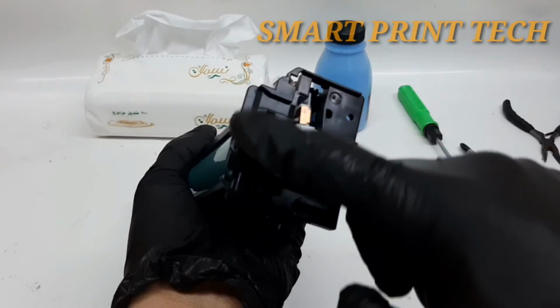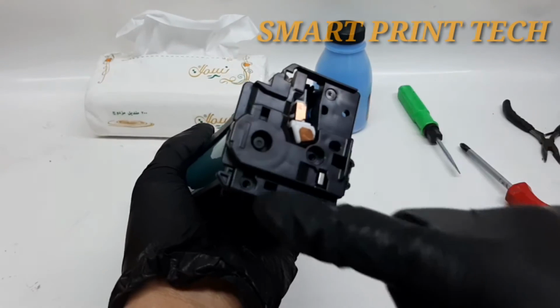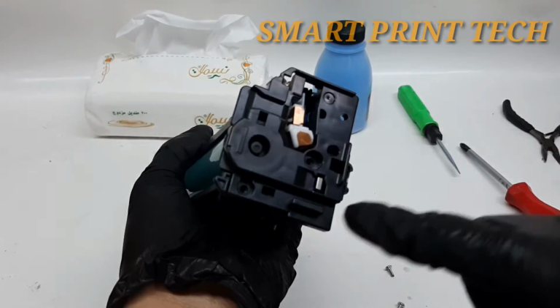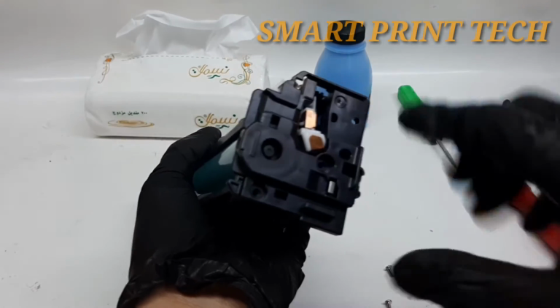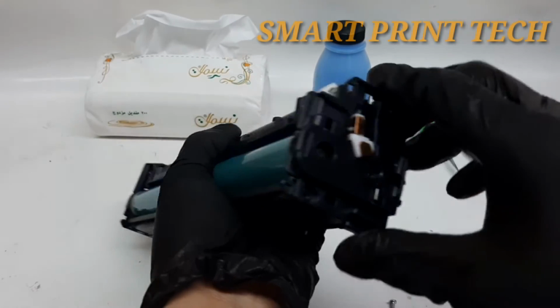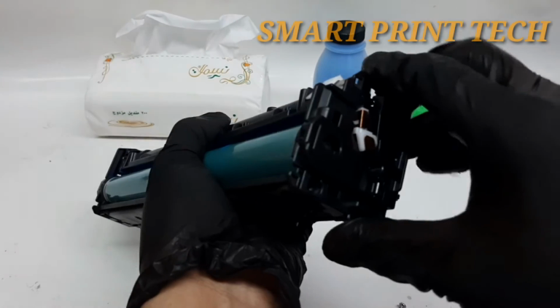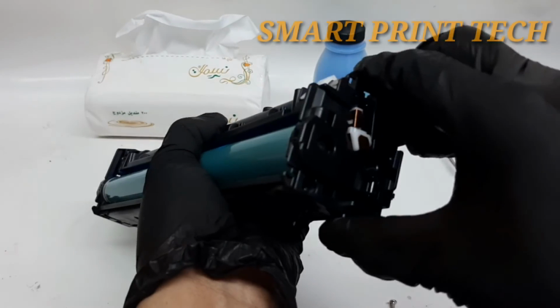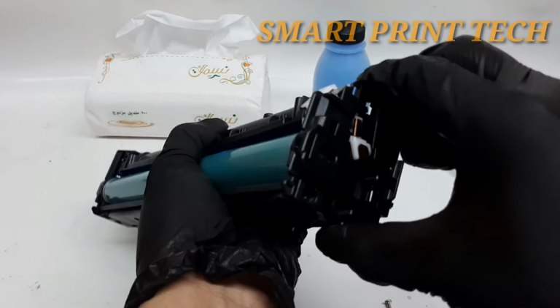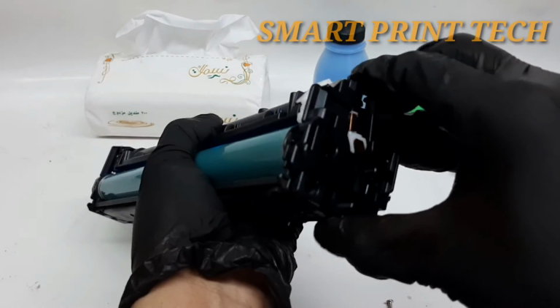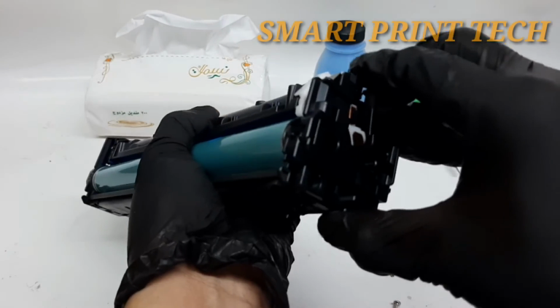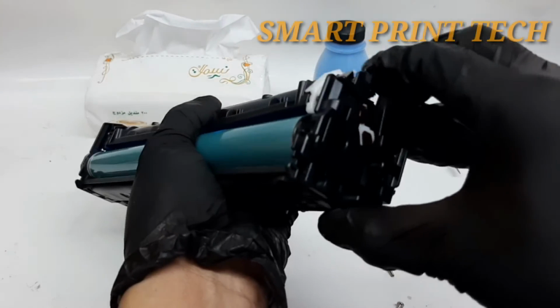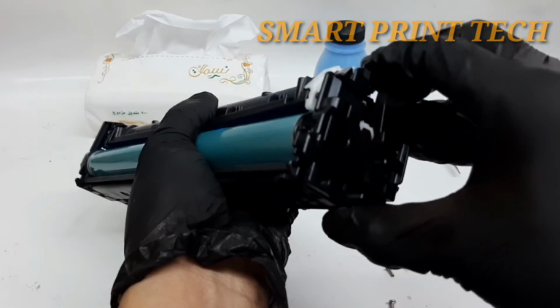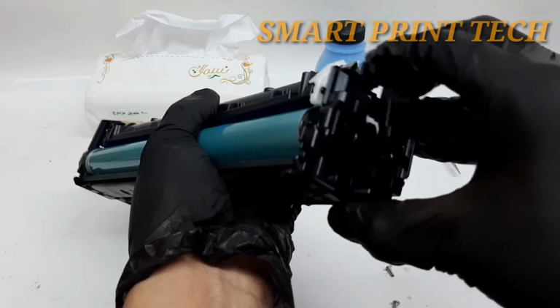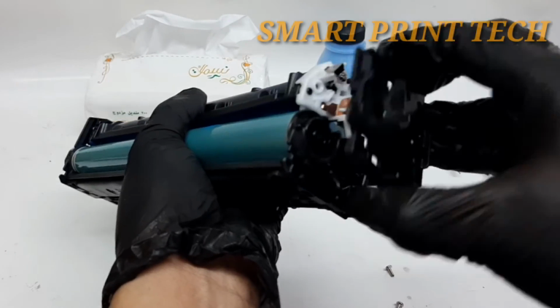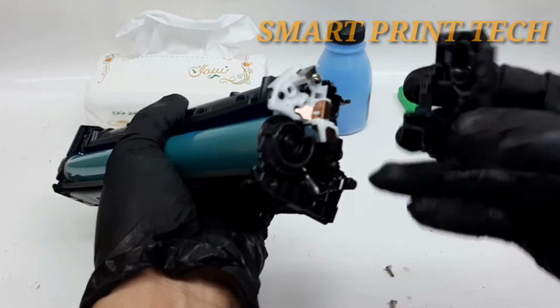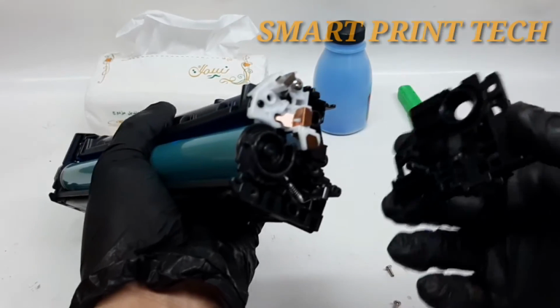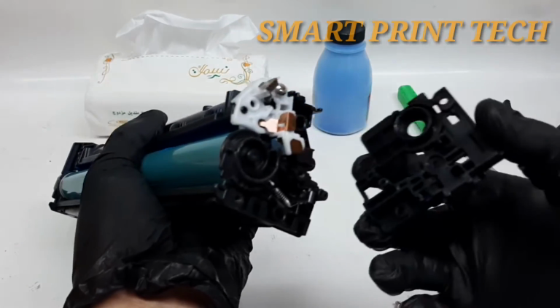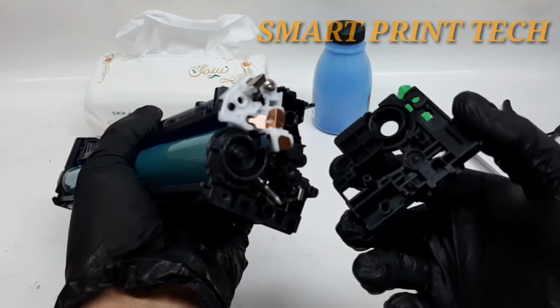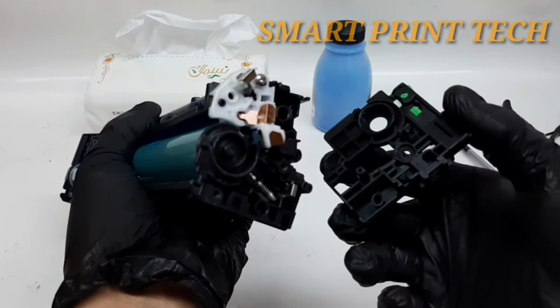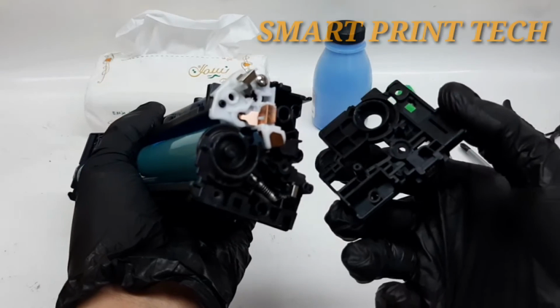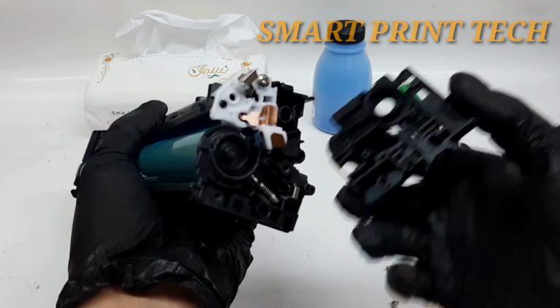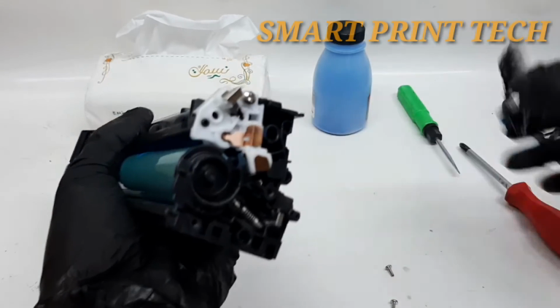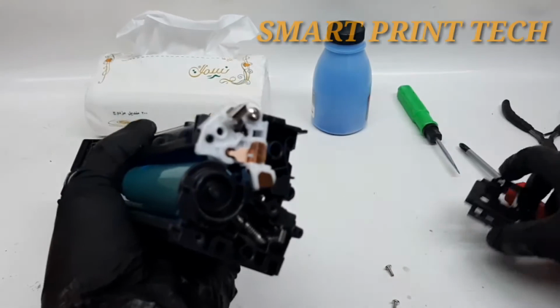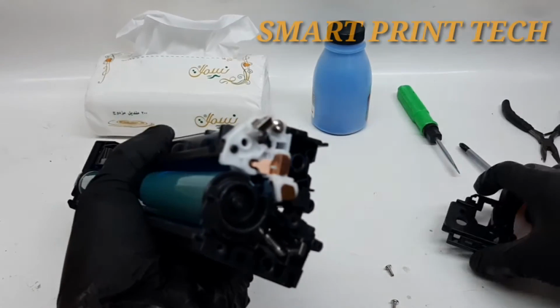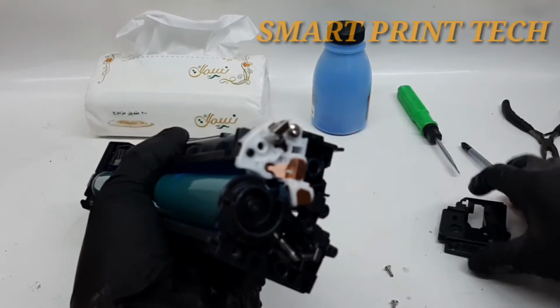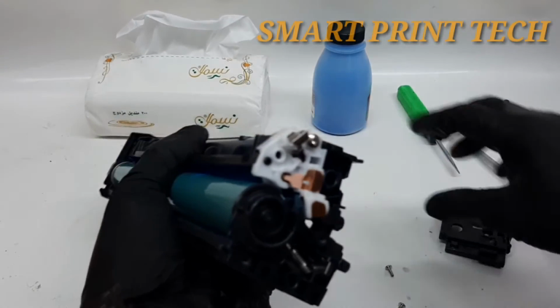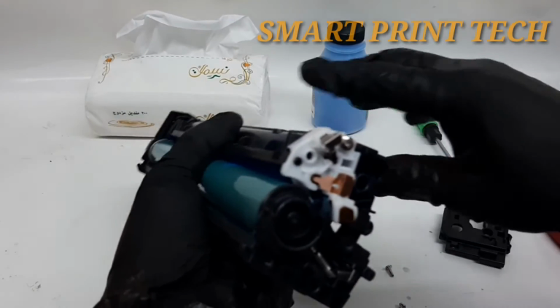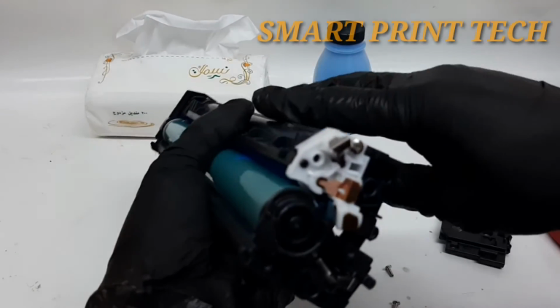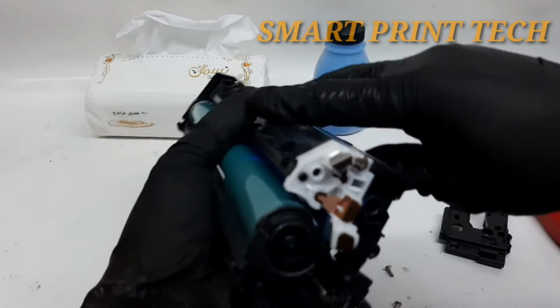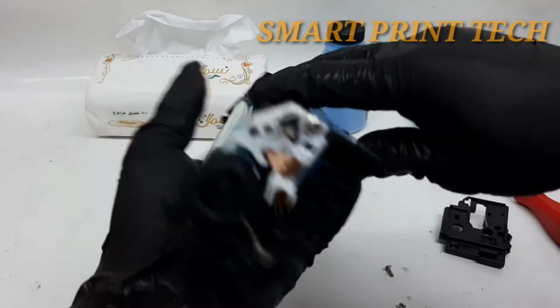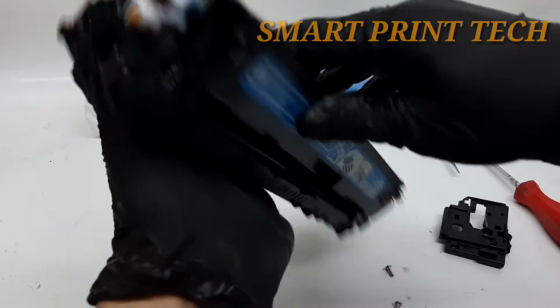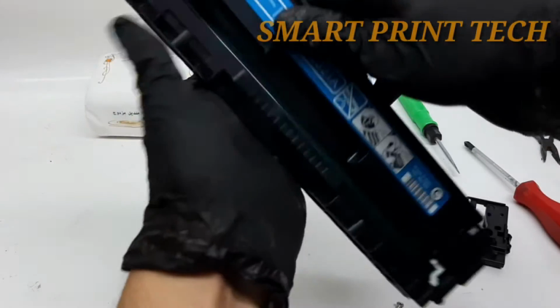Many people refill by making a hole in the toner, but in this video I will show you how to easily refill without a hole.